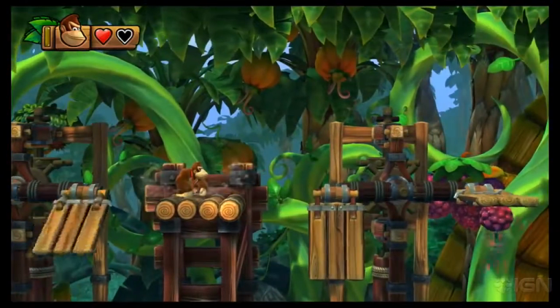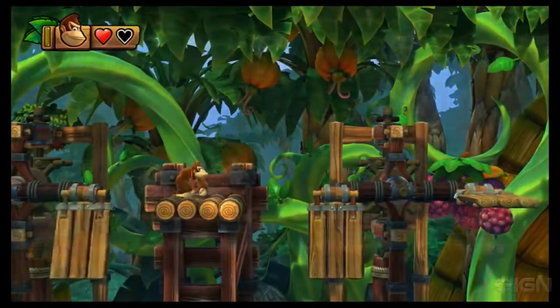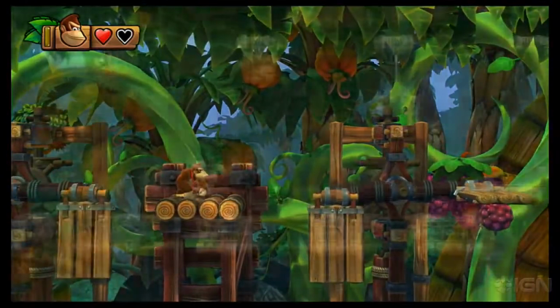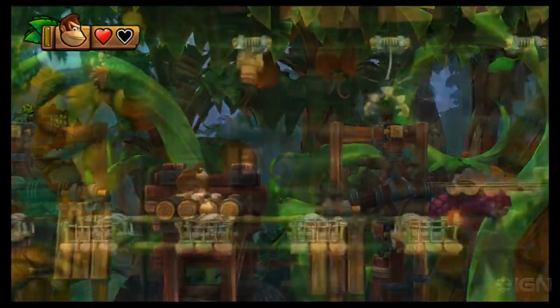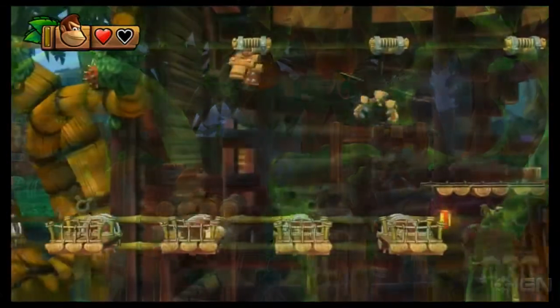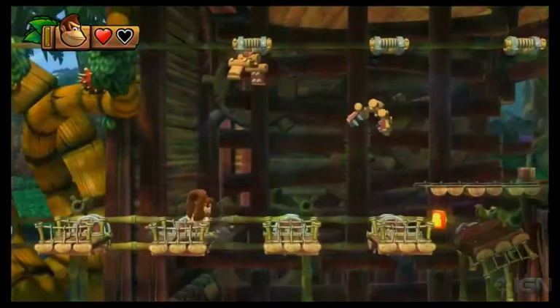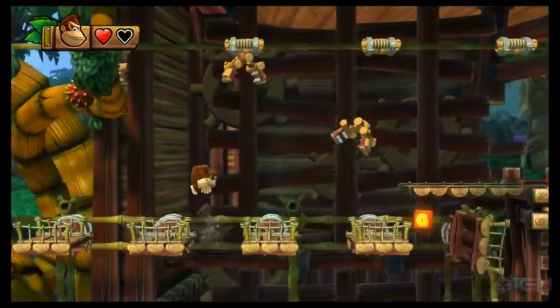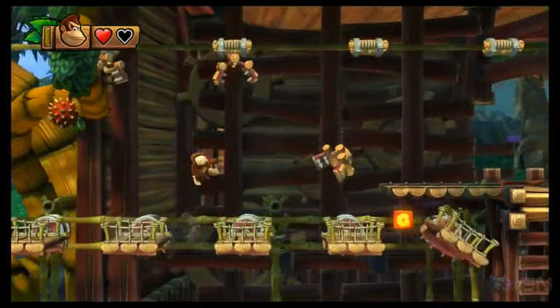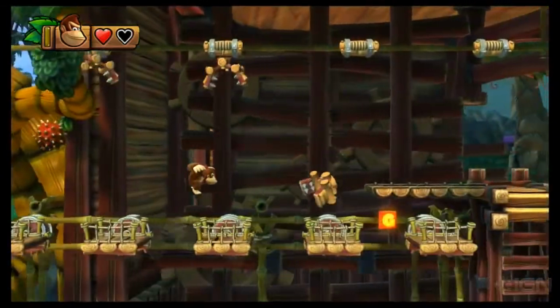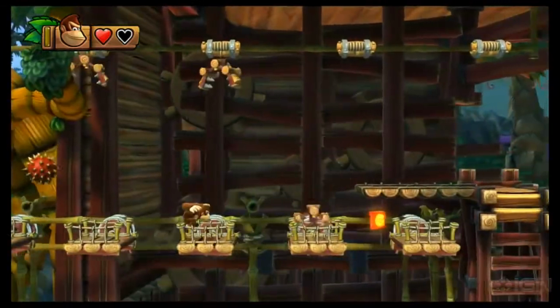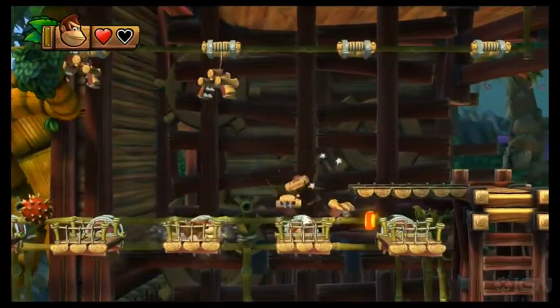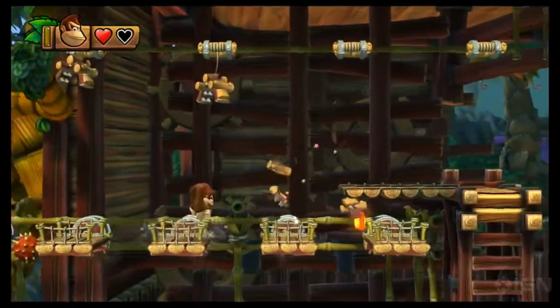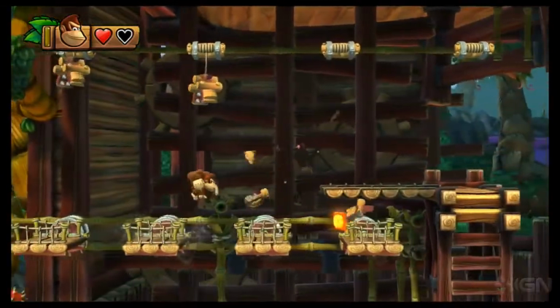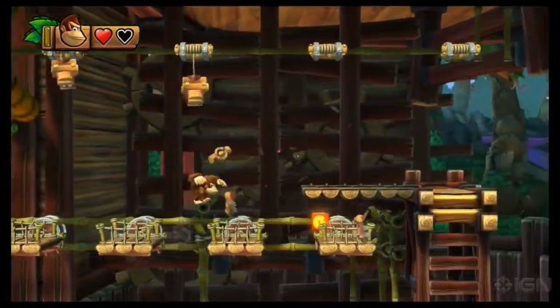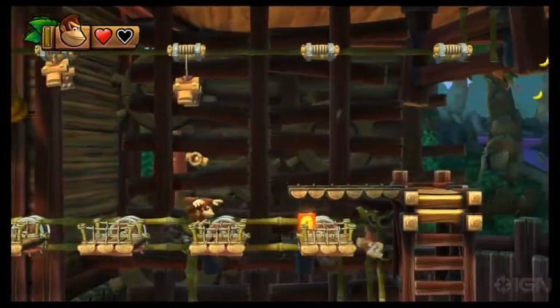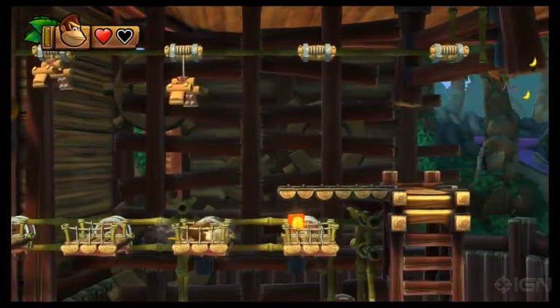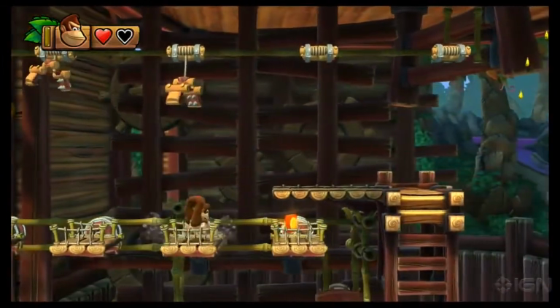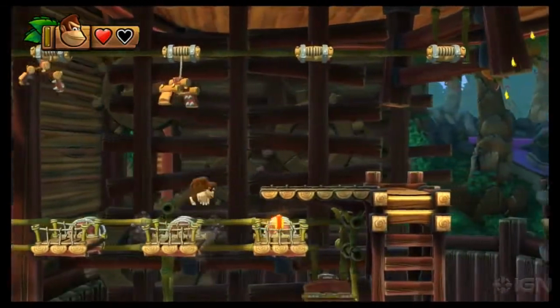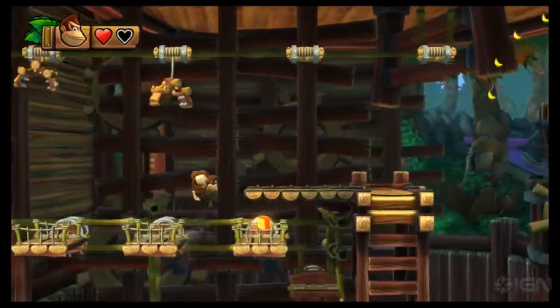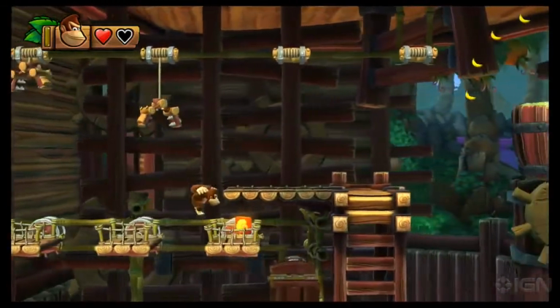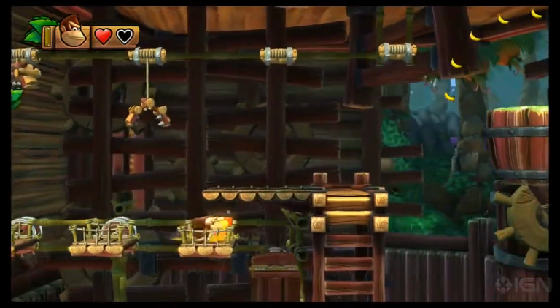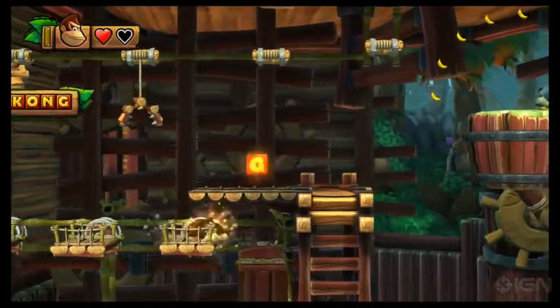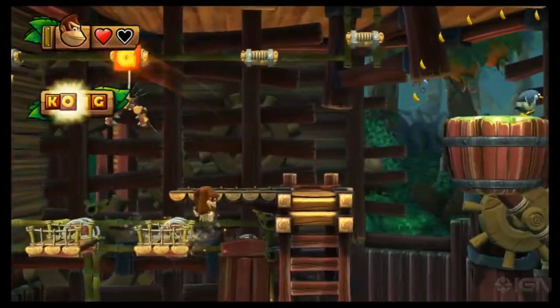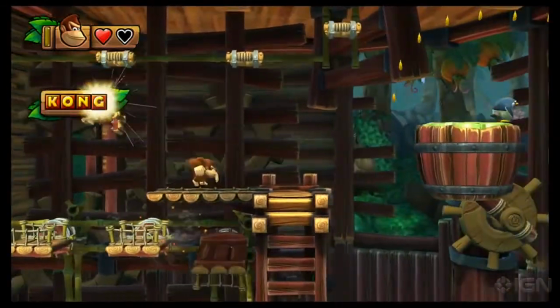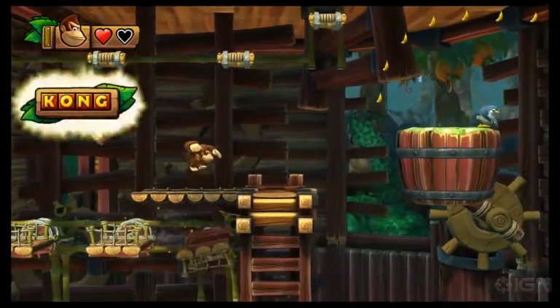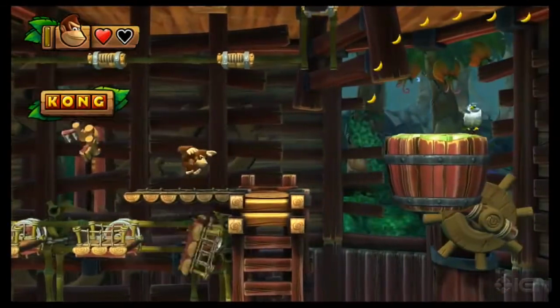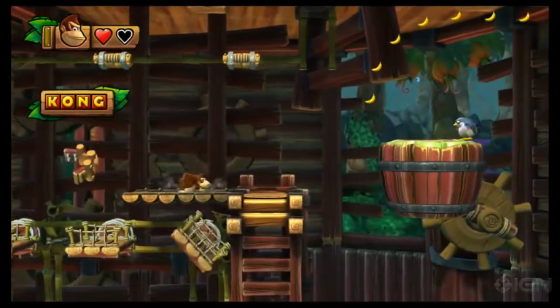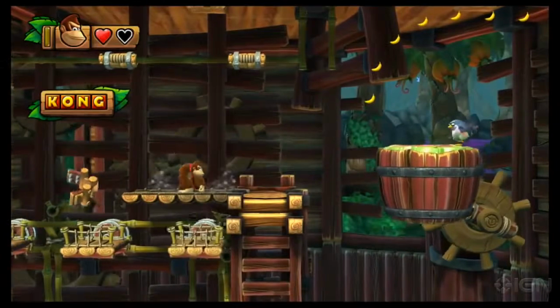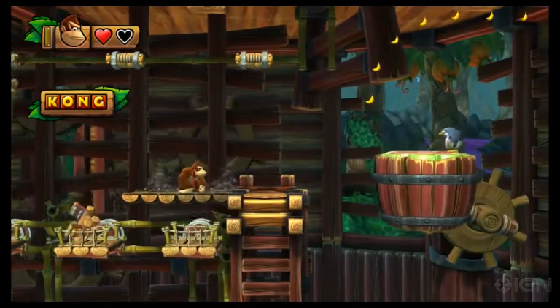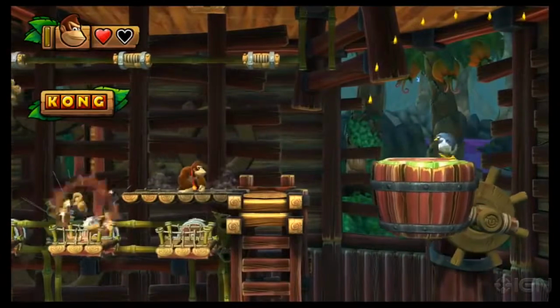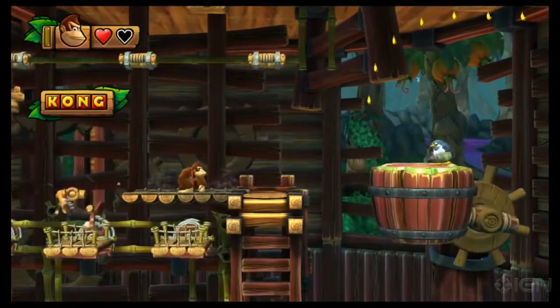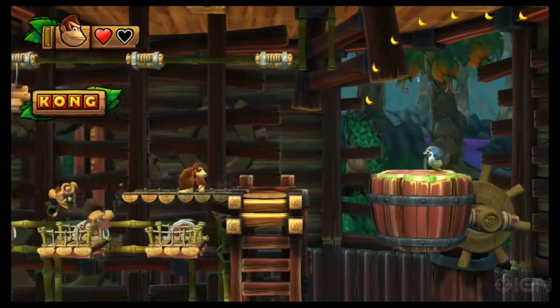The letter G is at the end of this conveyor of platforms, just hop along and grab it.